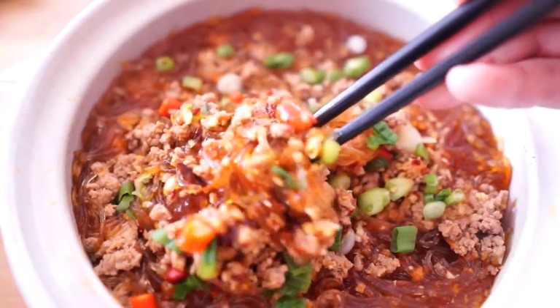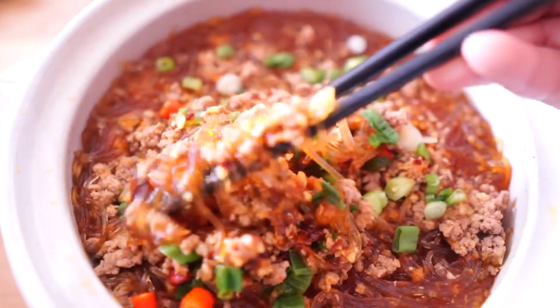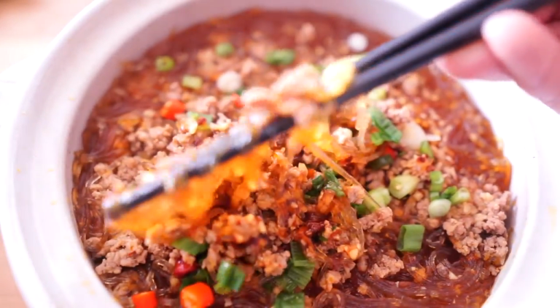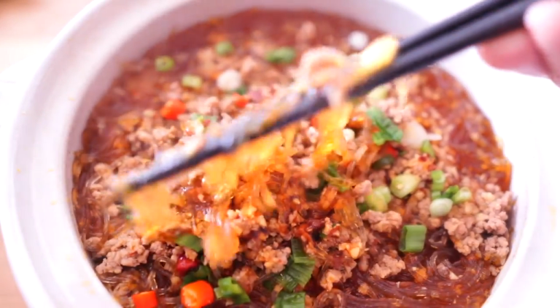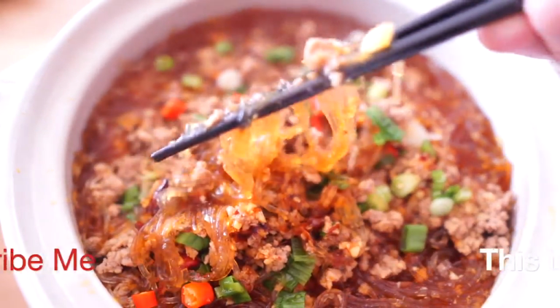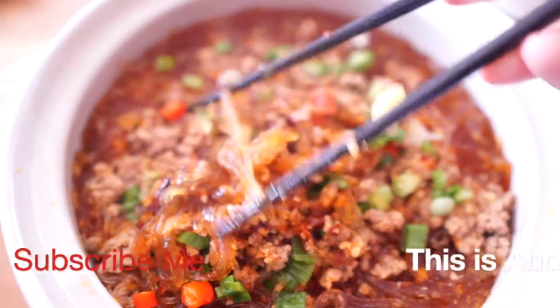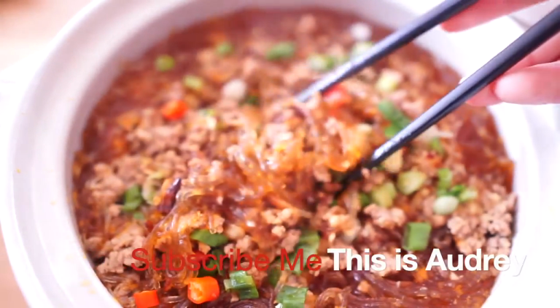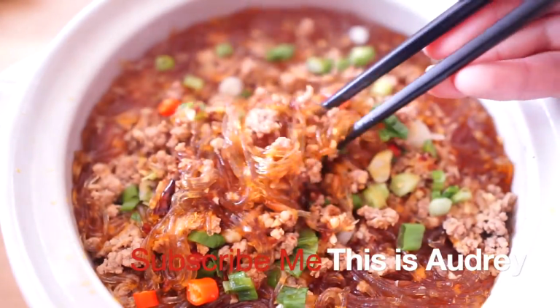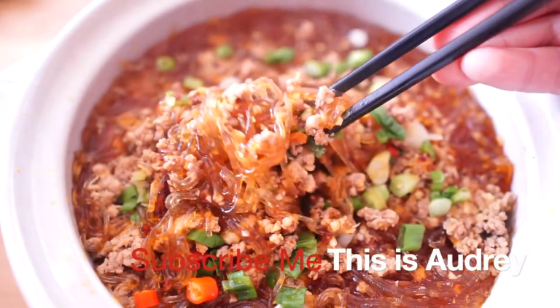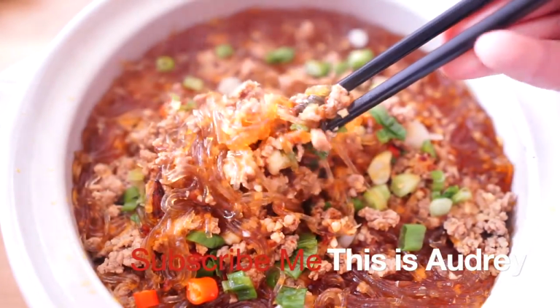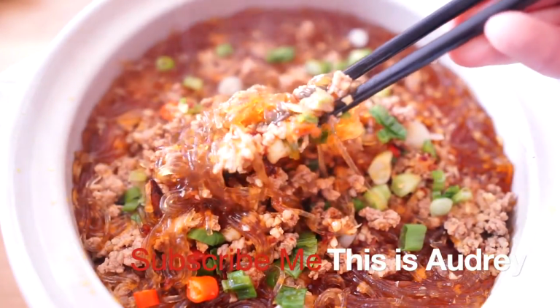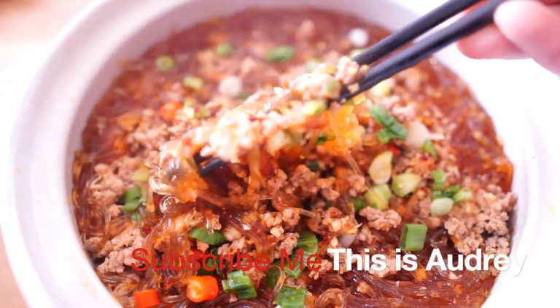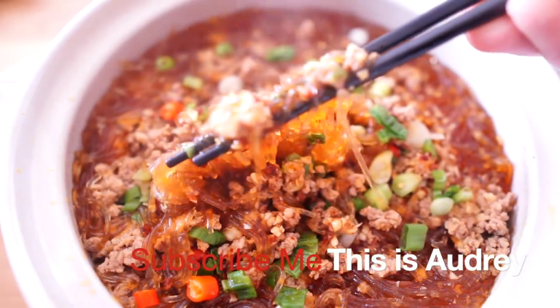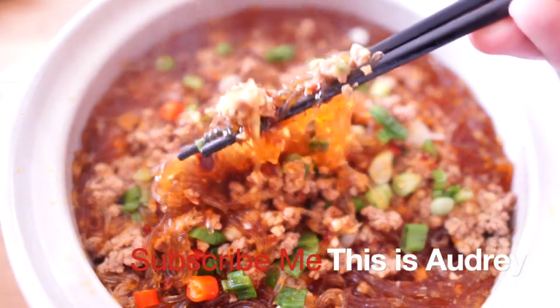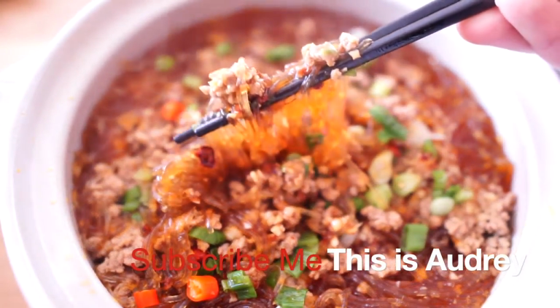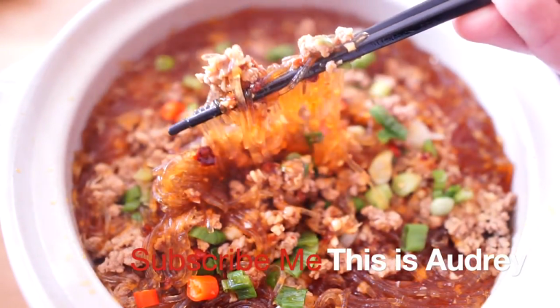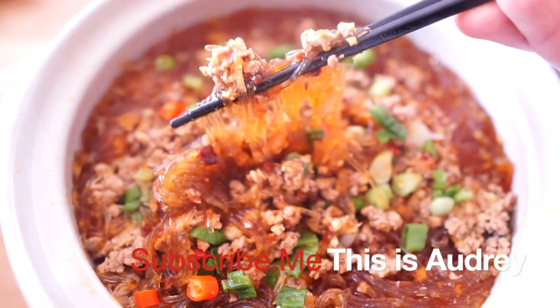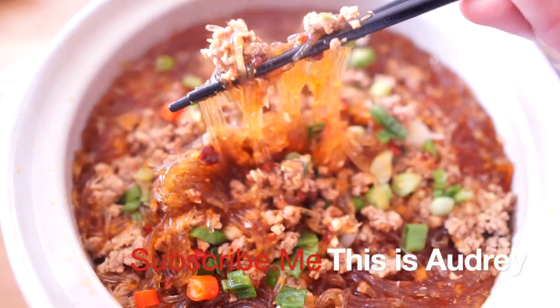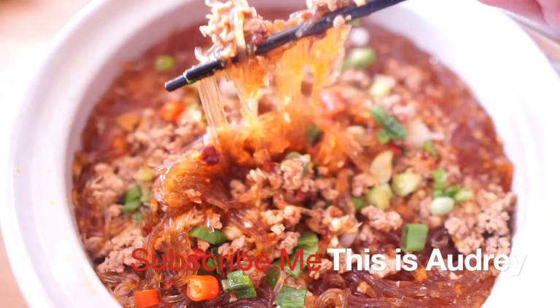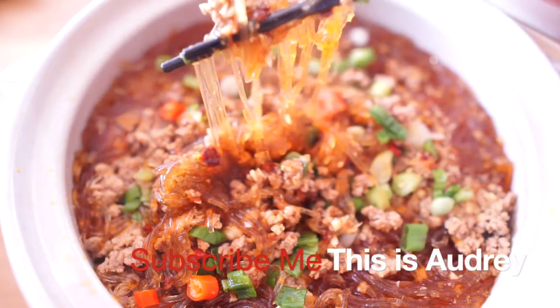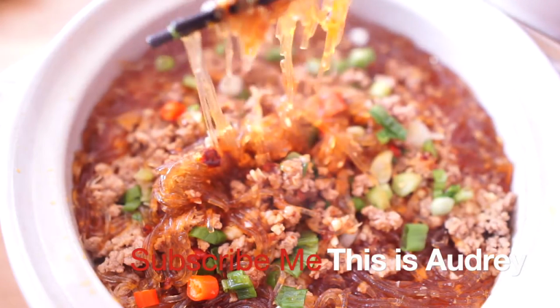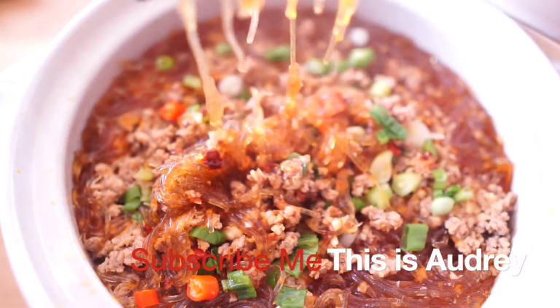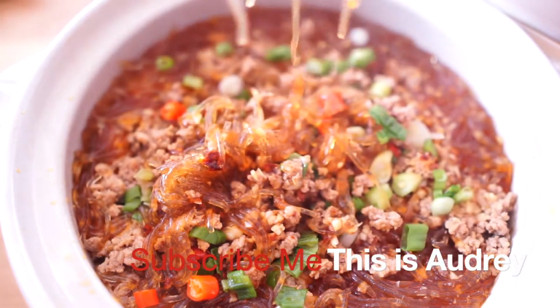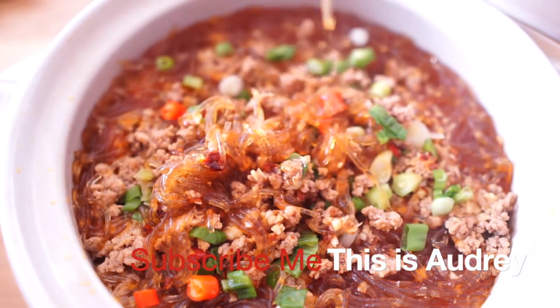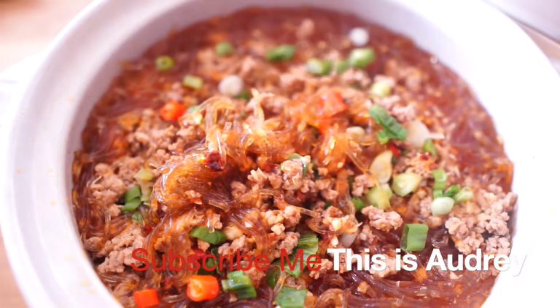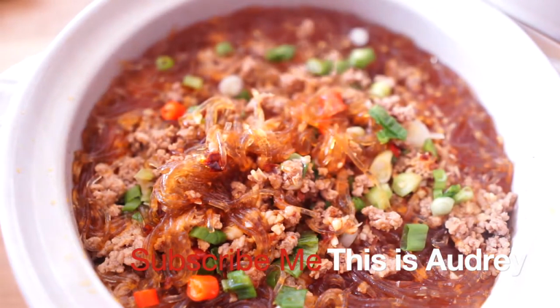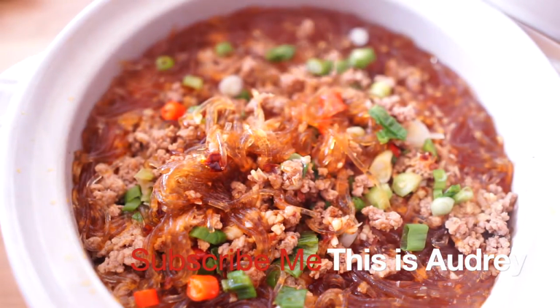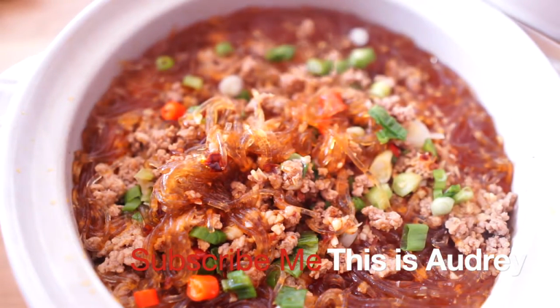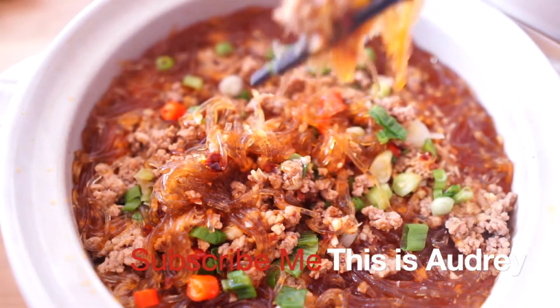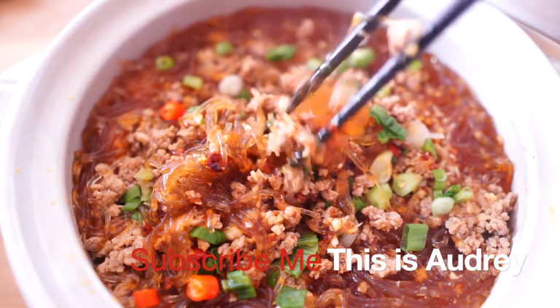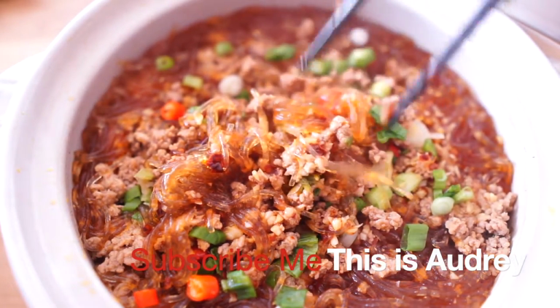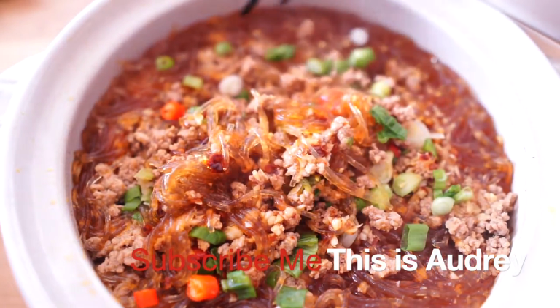This is Audrey. I hope you enjoy it. Subscribe or give me a thumbs up if you like it. I will see you next time.